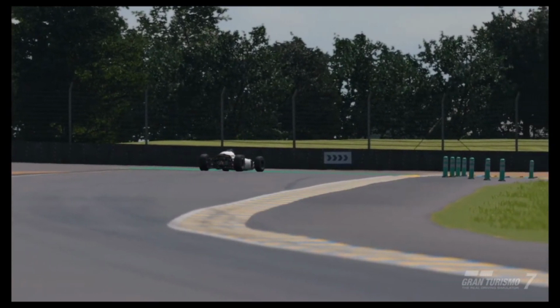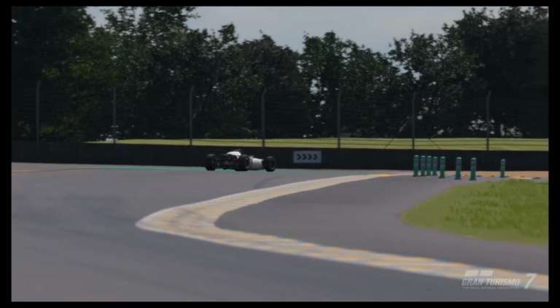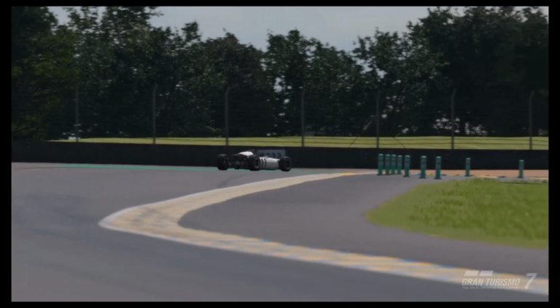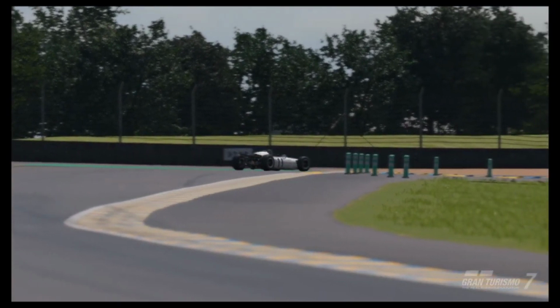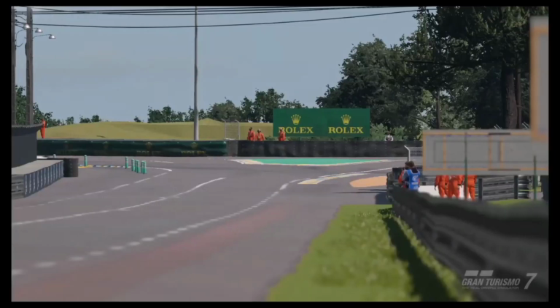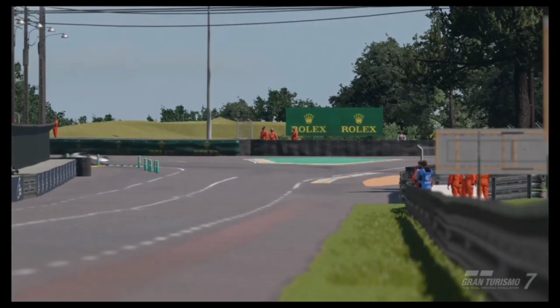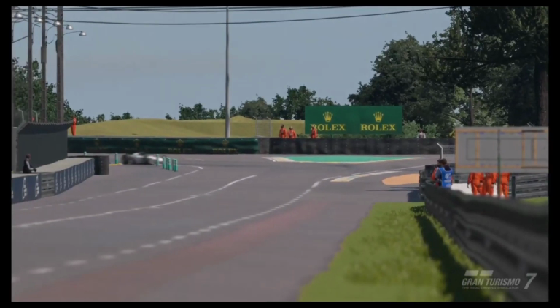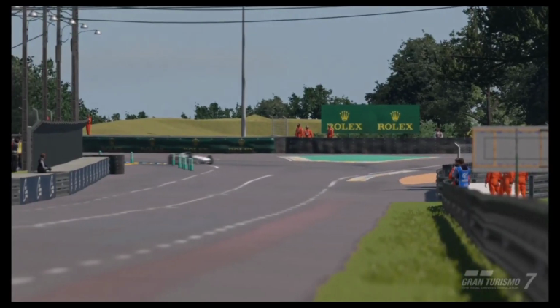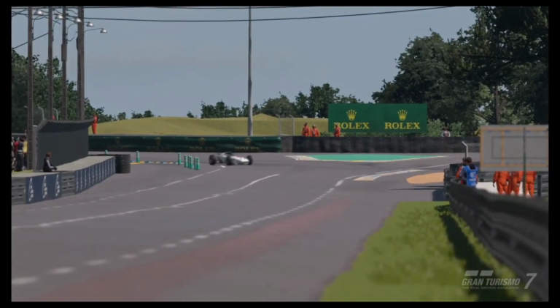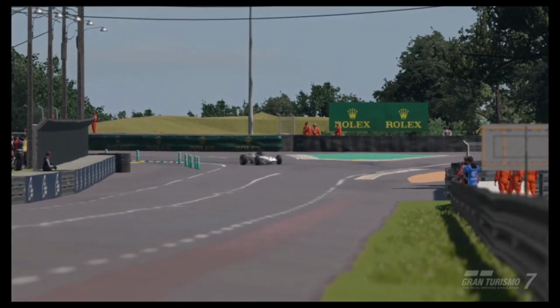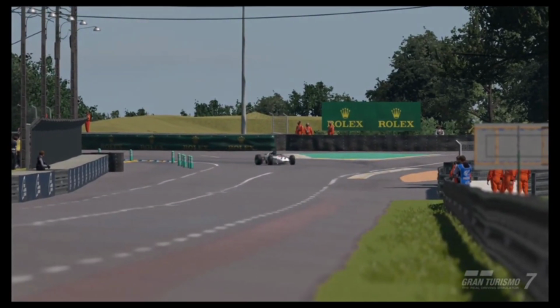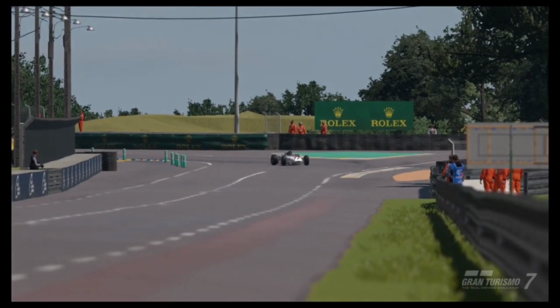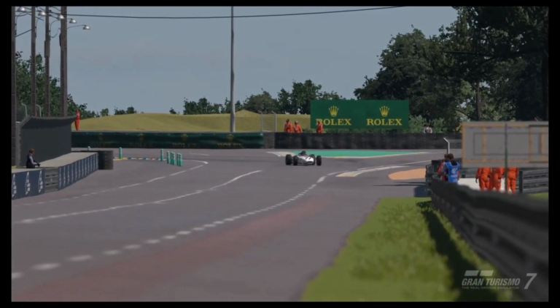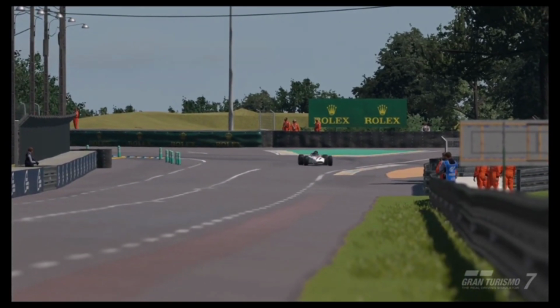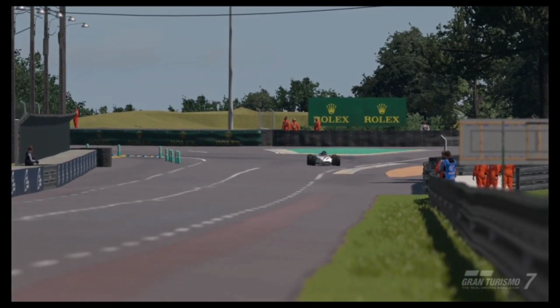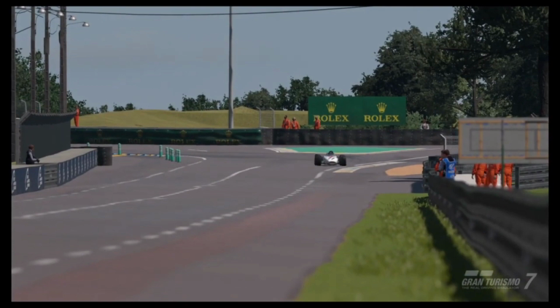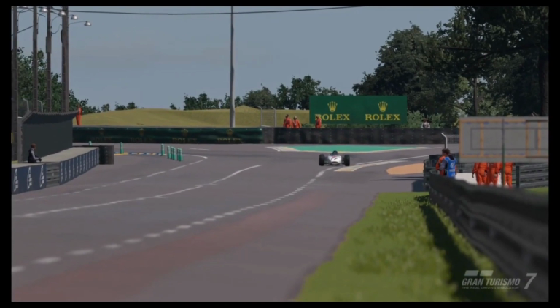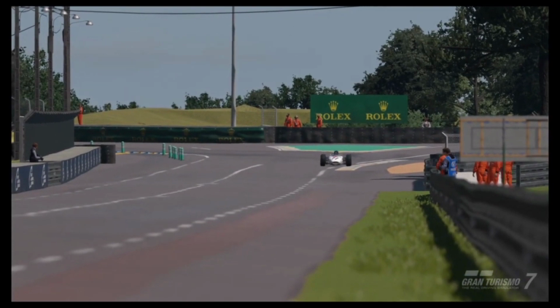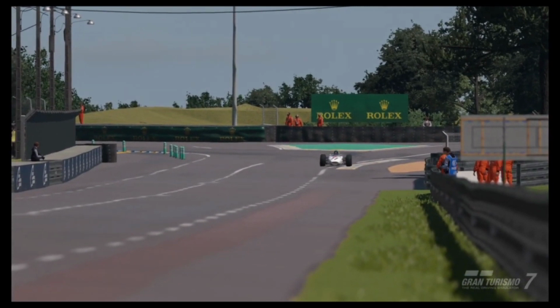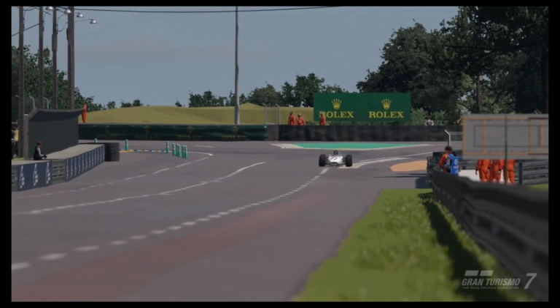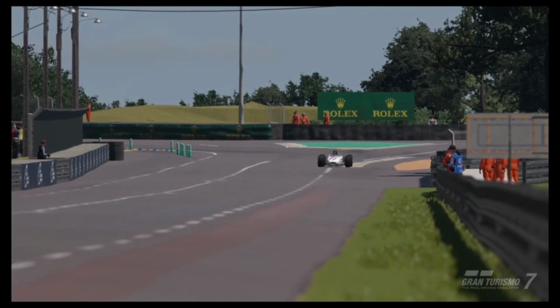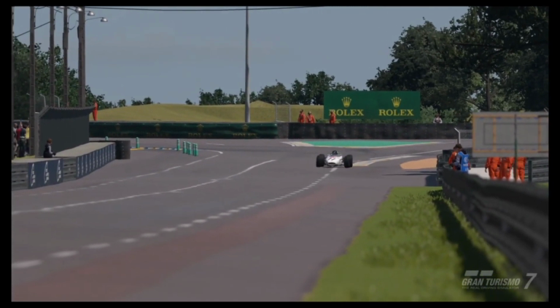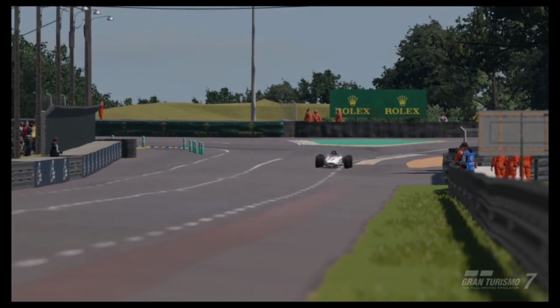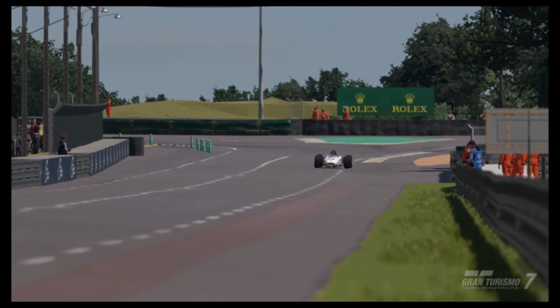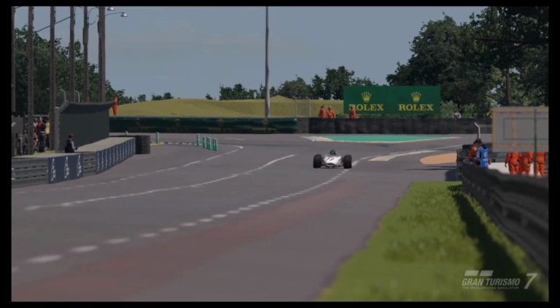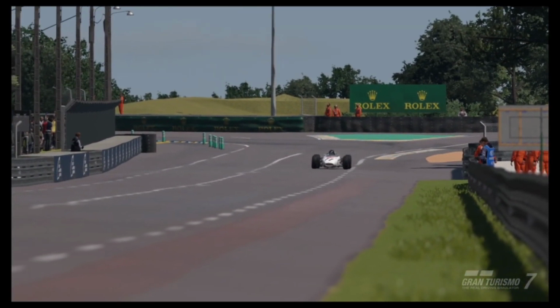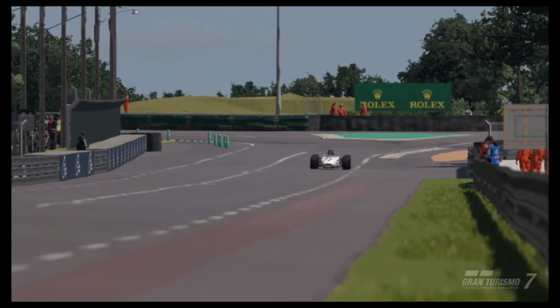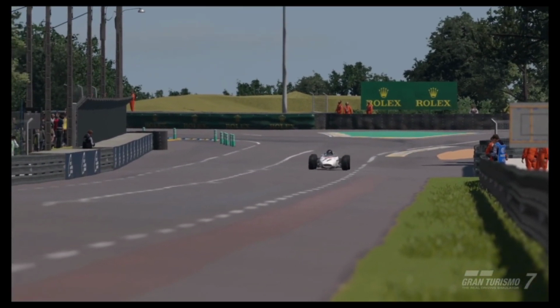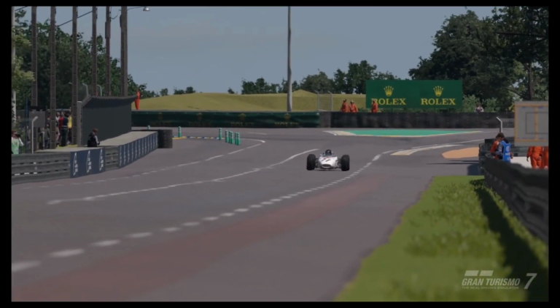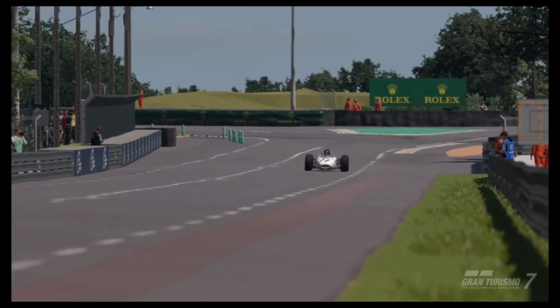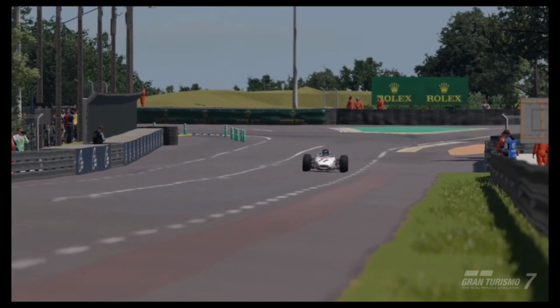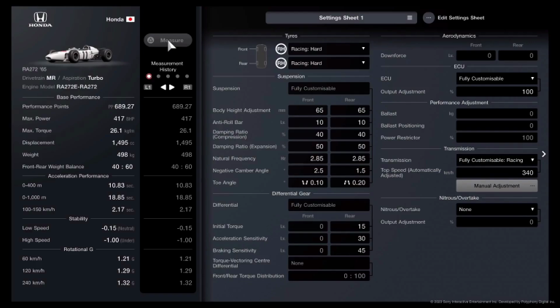But if you feel like you can handle and control this vehicle, by all means go ahead.